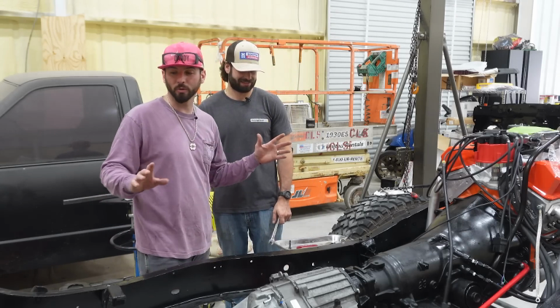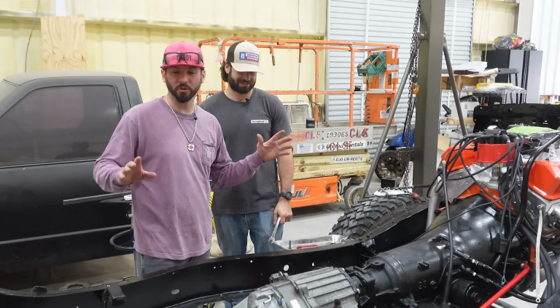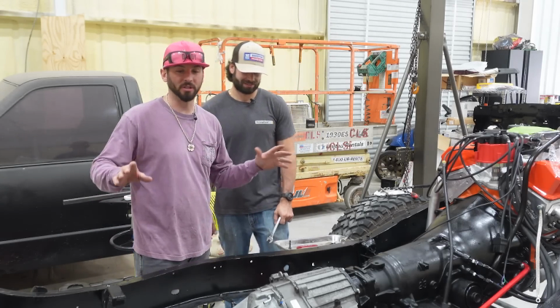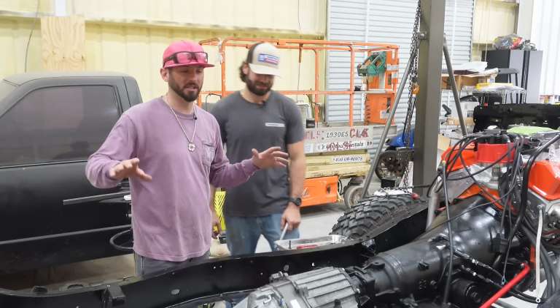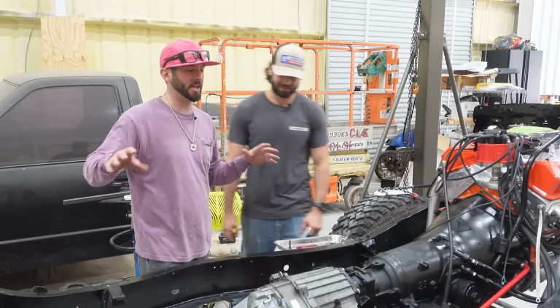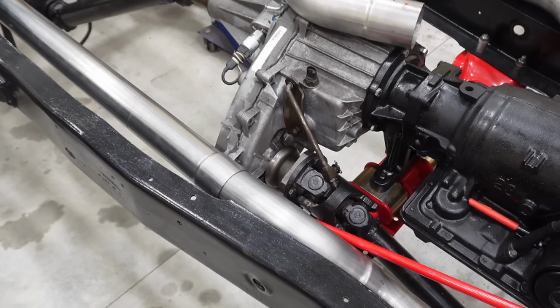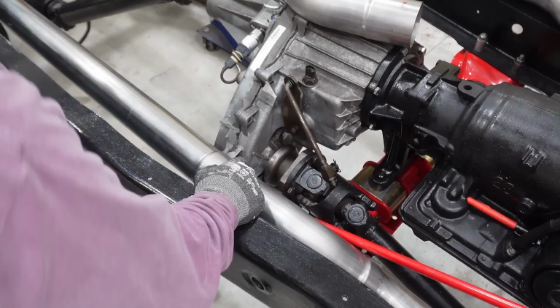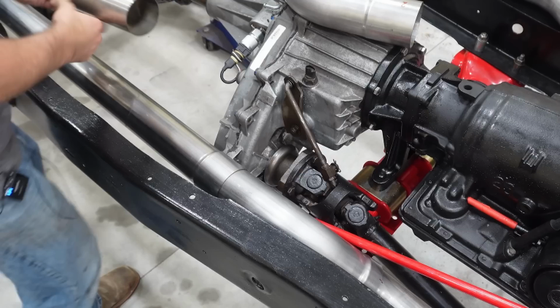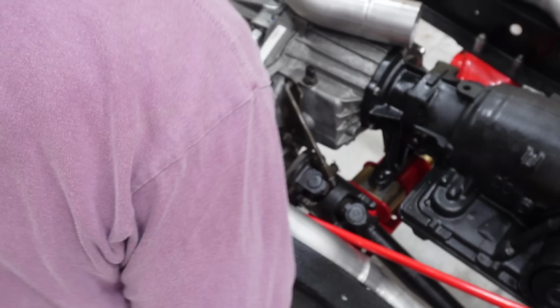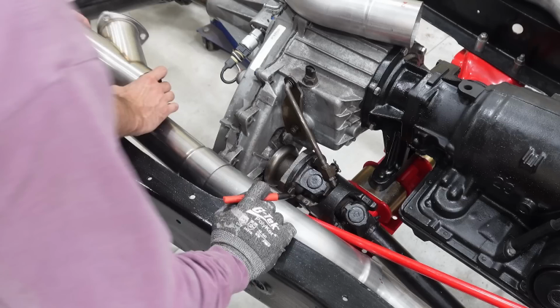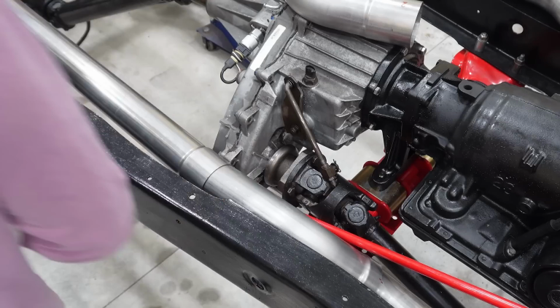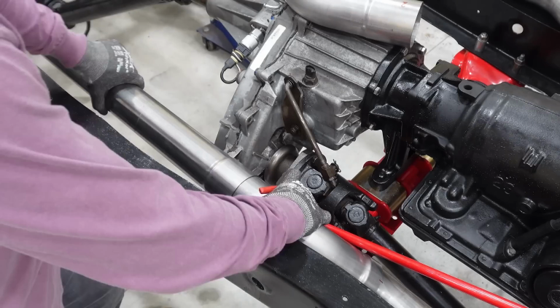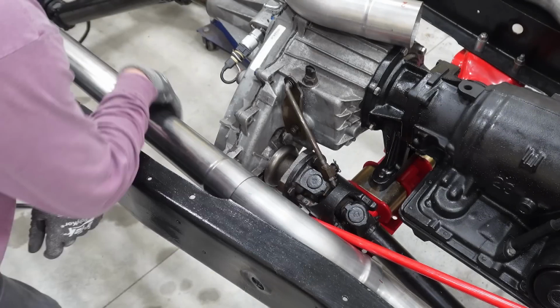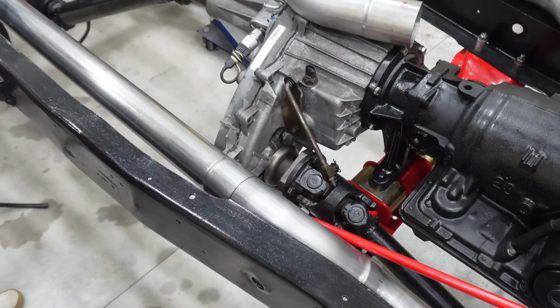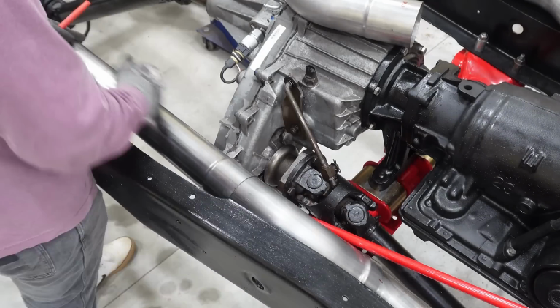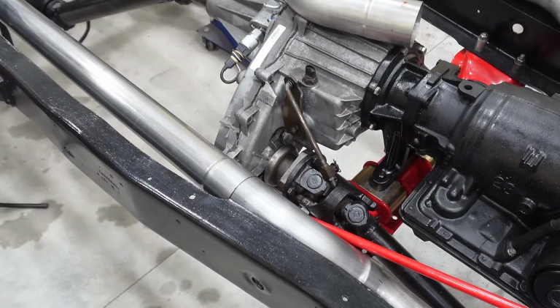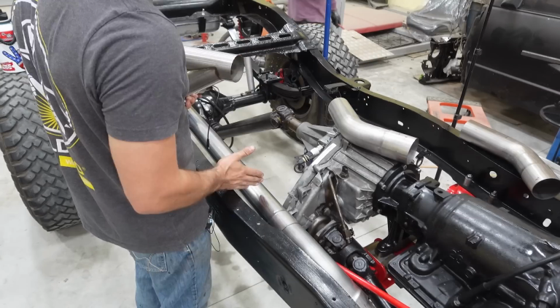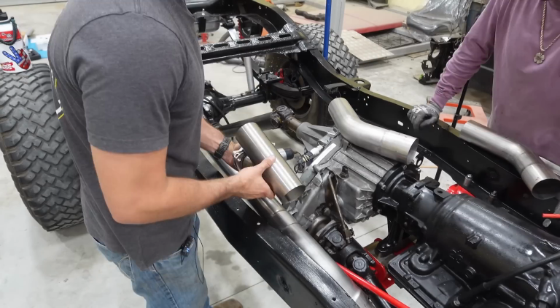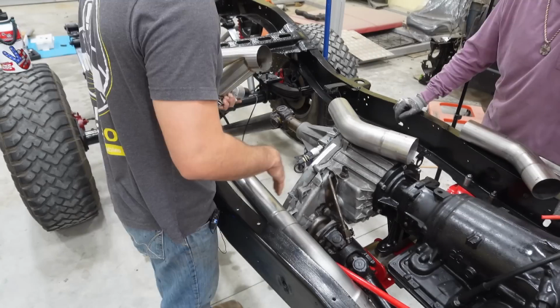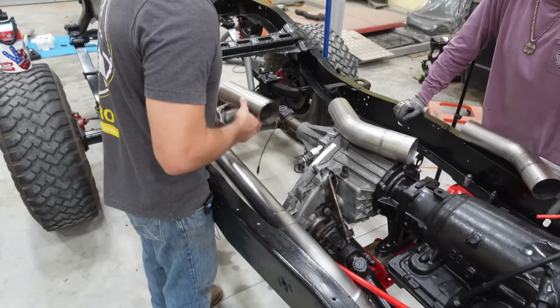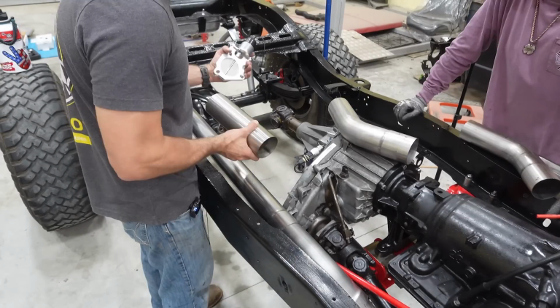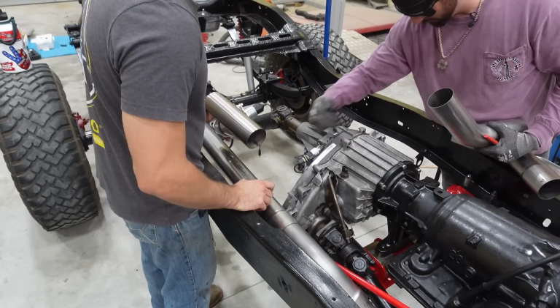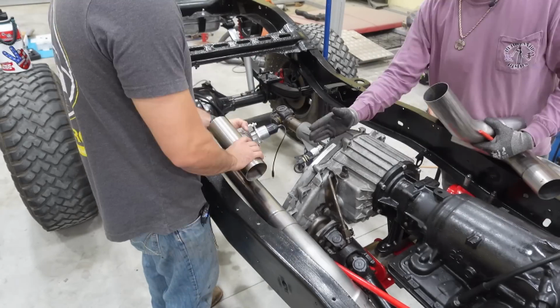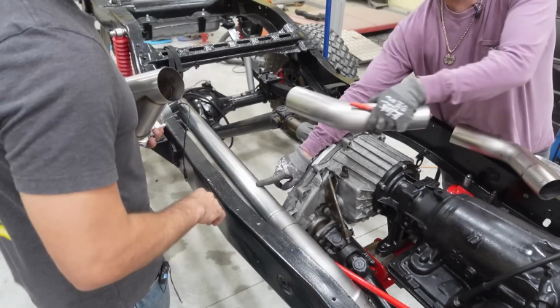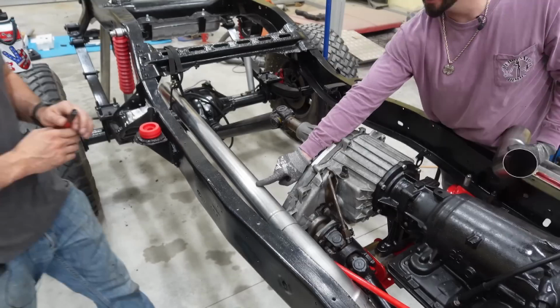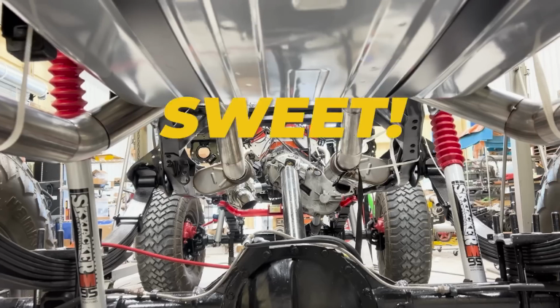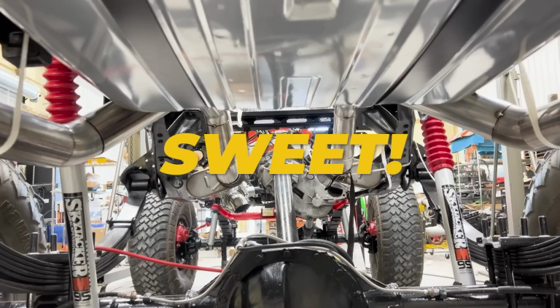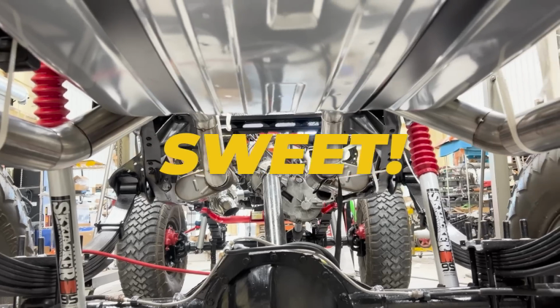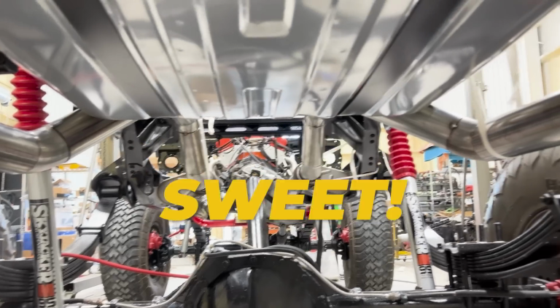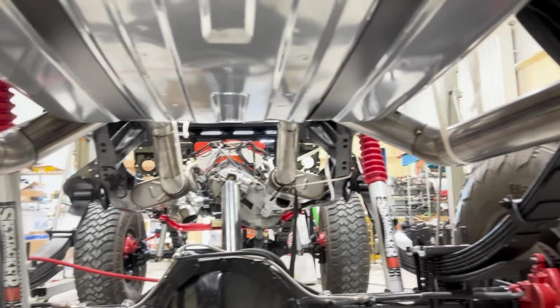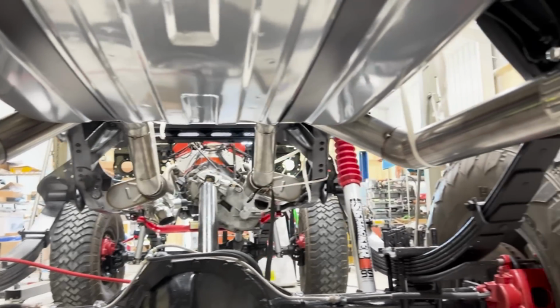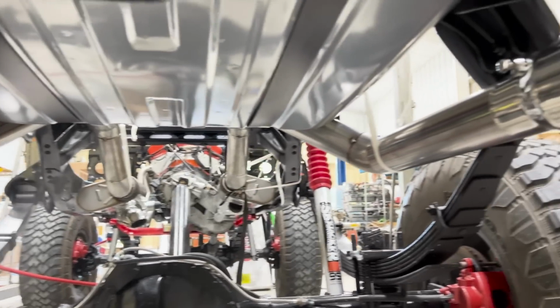We've got an exhaust kit that we're putting on today, and we're going to build from these headers back.